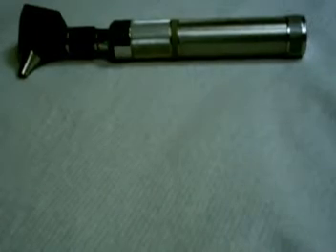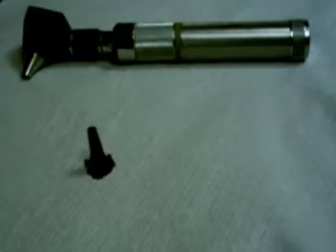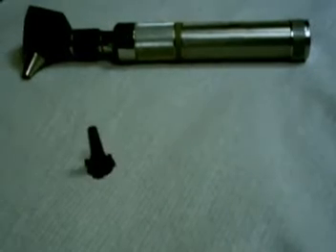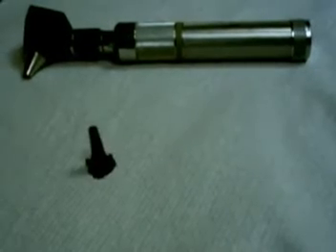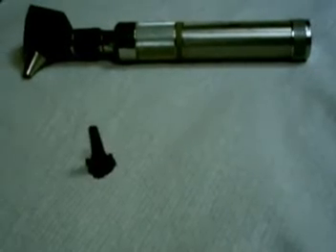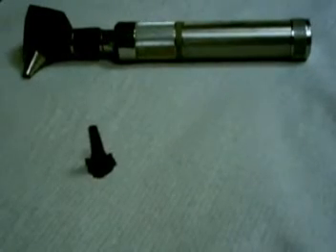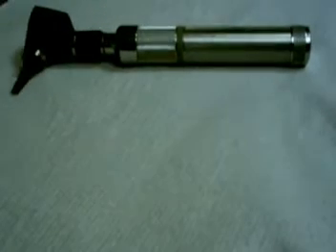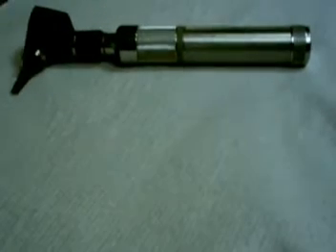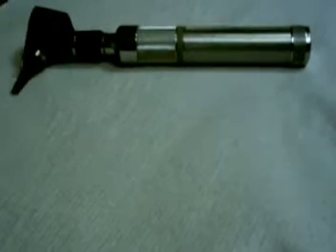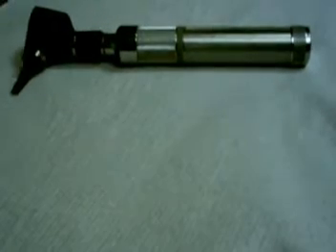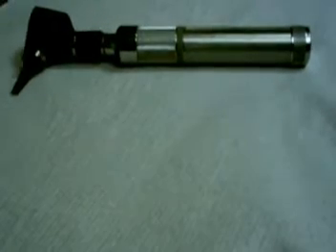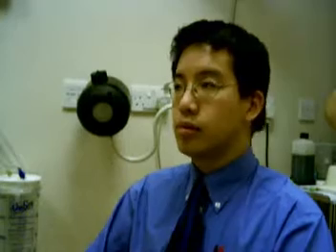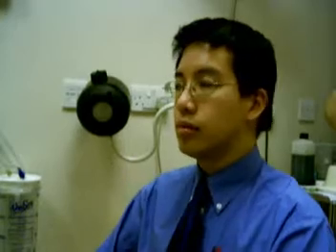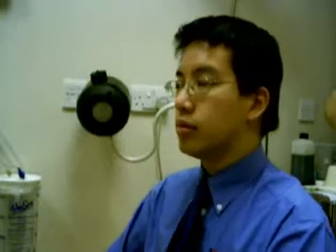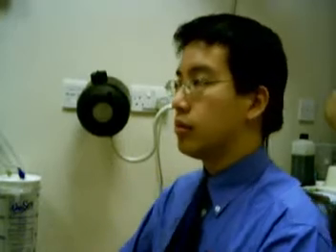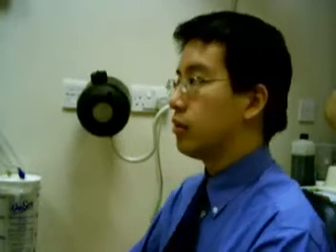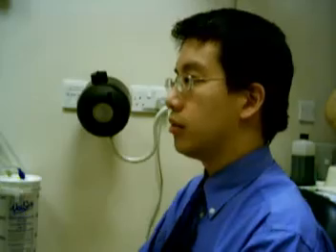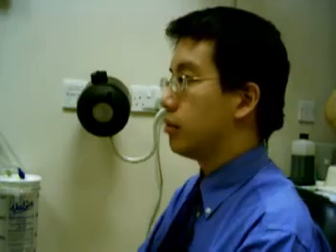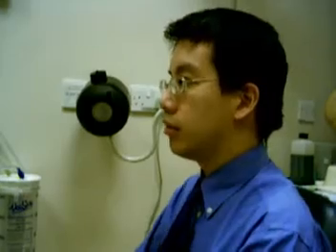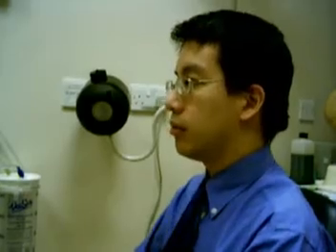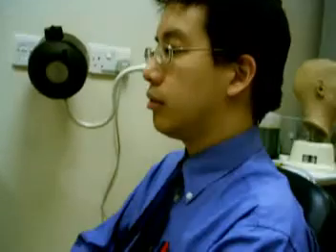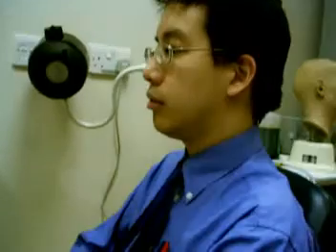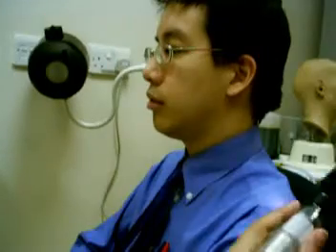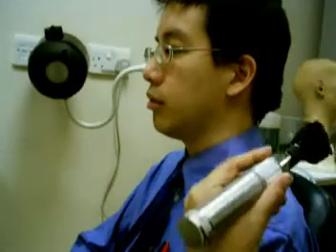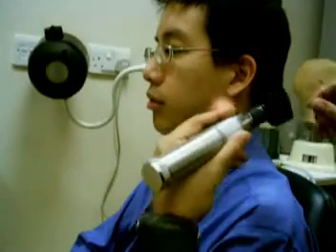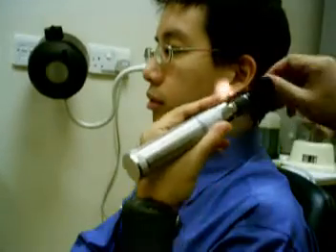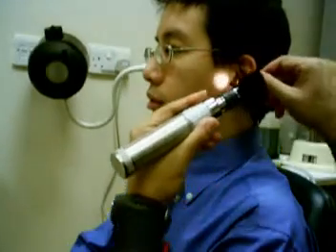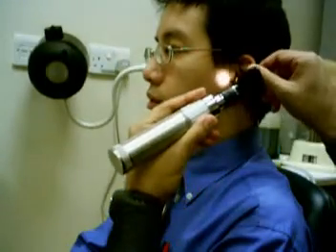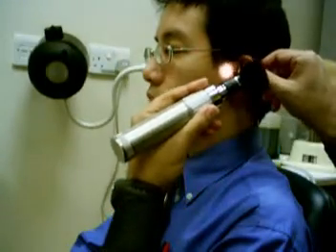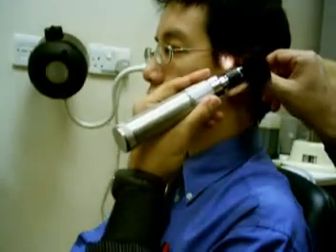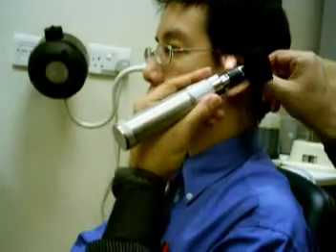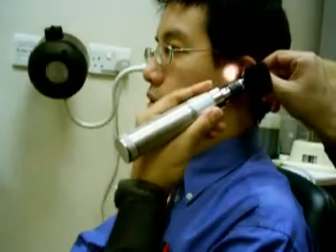You will need an otoscope and a speculum, easily fitted on. Ensure the patient is sat upright, 90 degrees away from you.